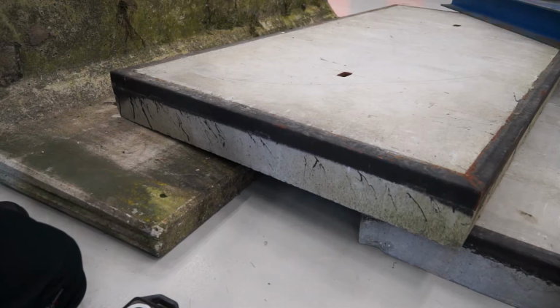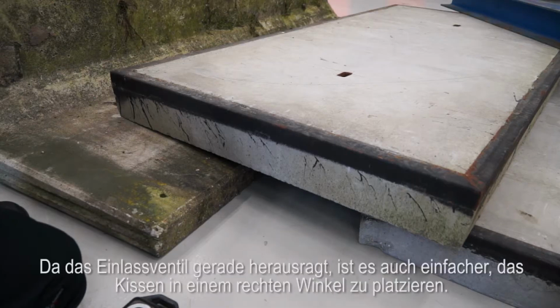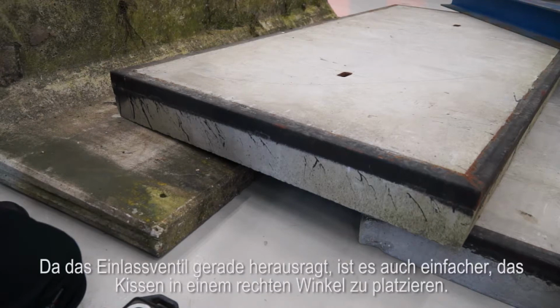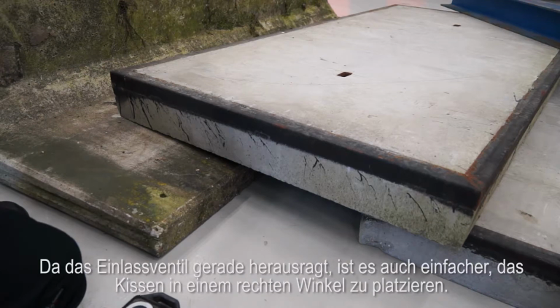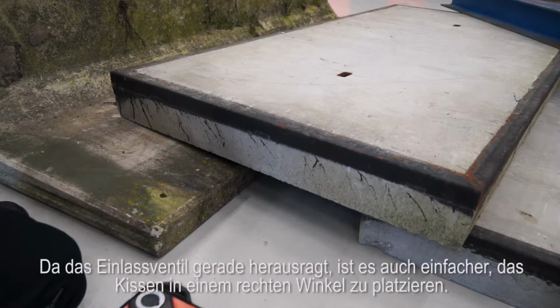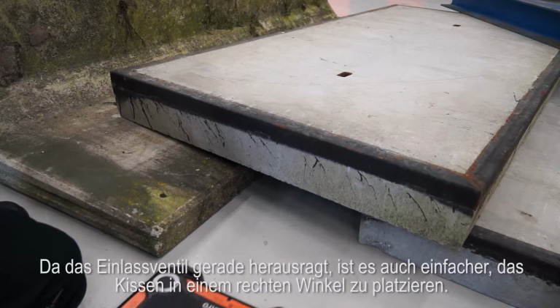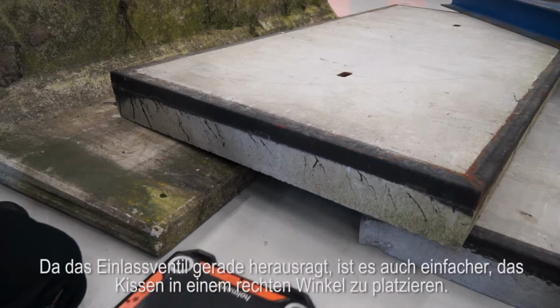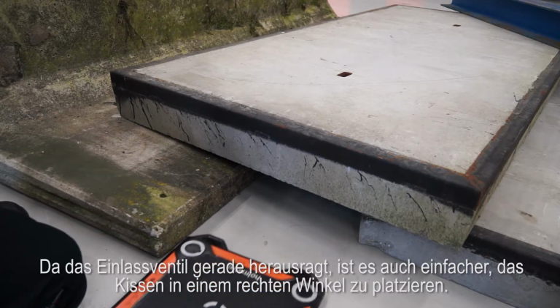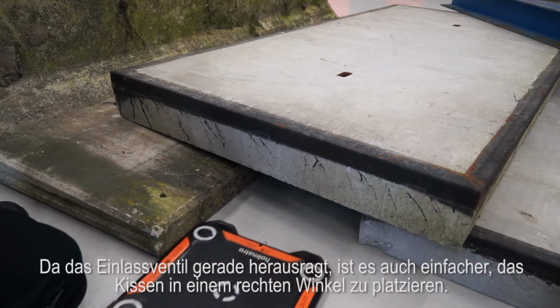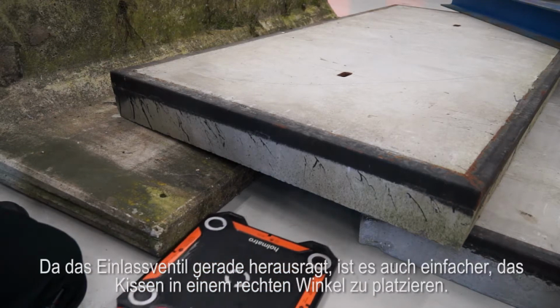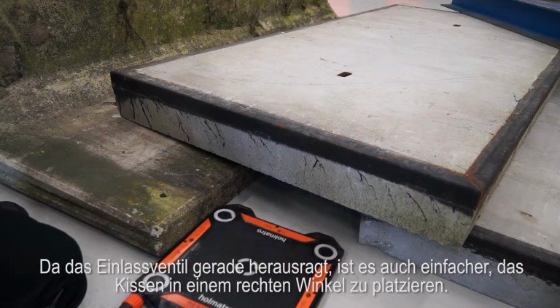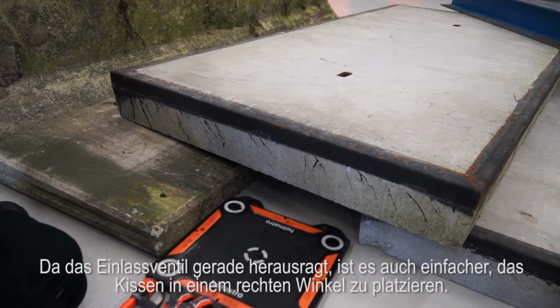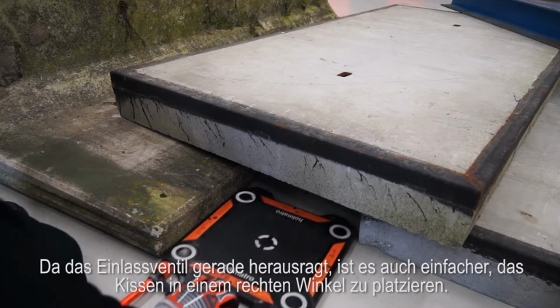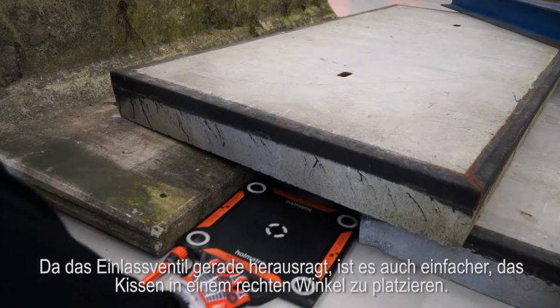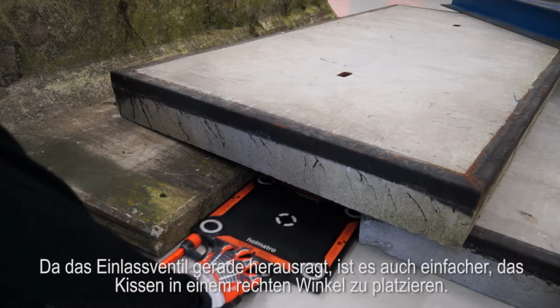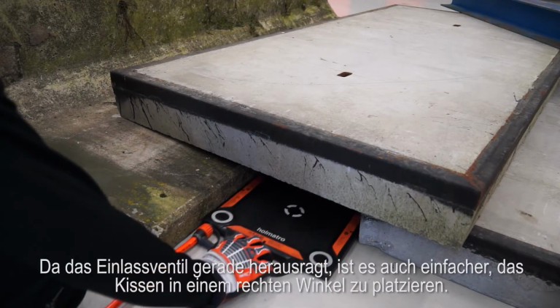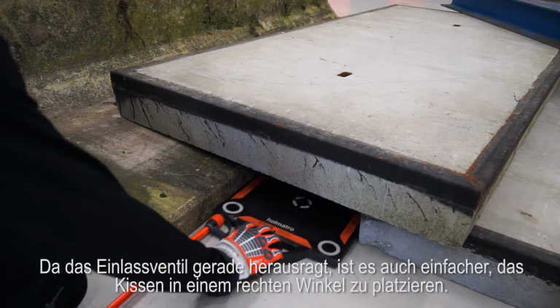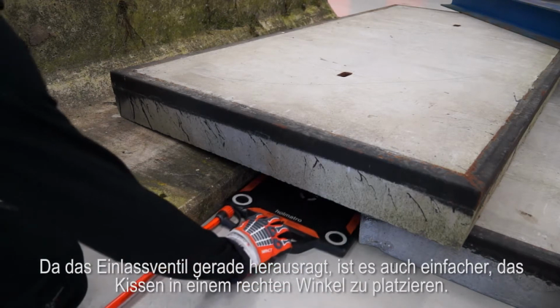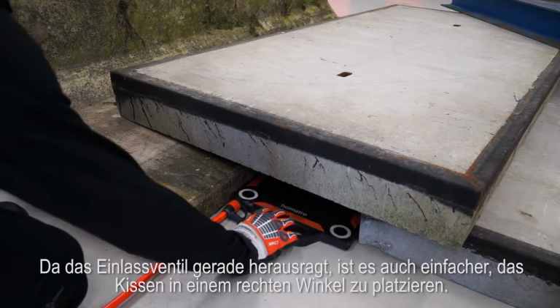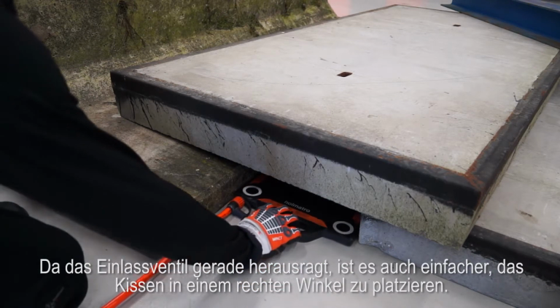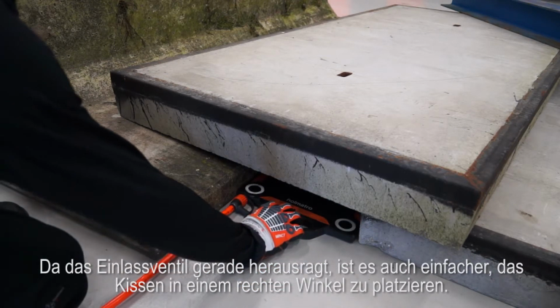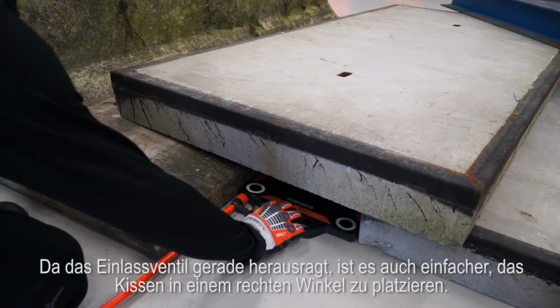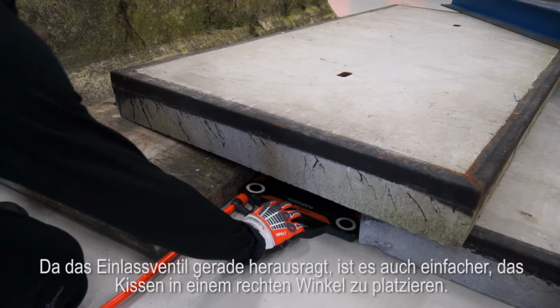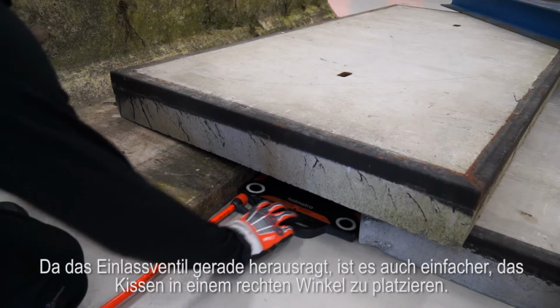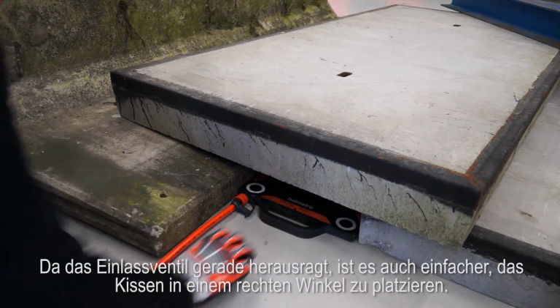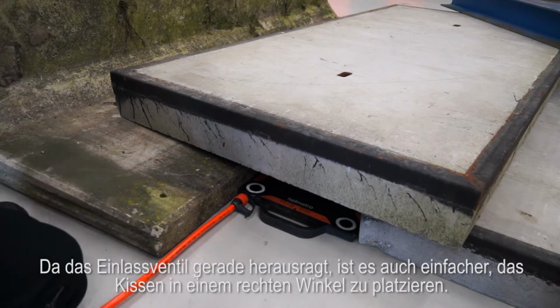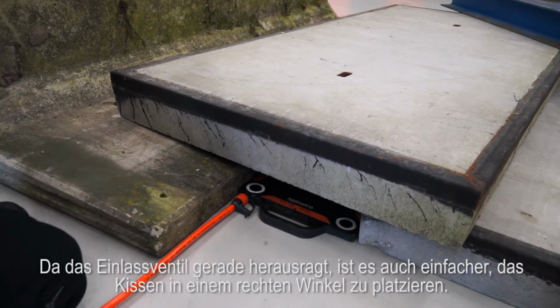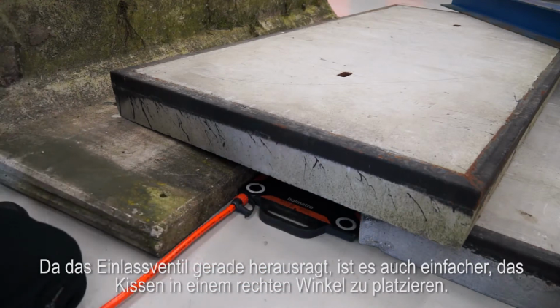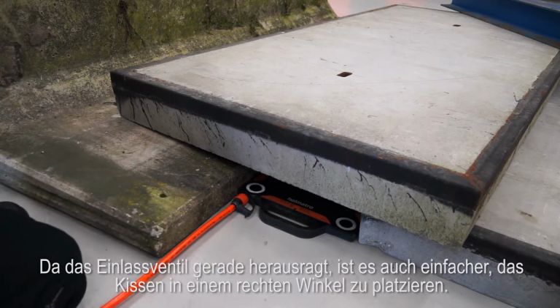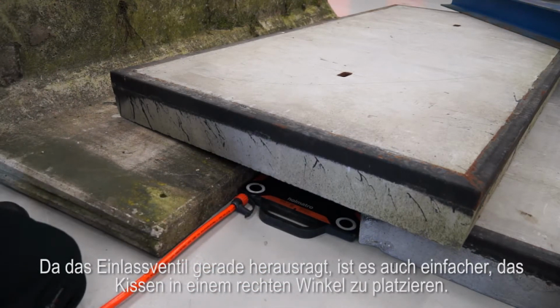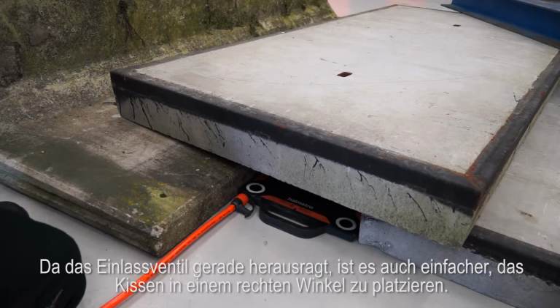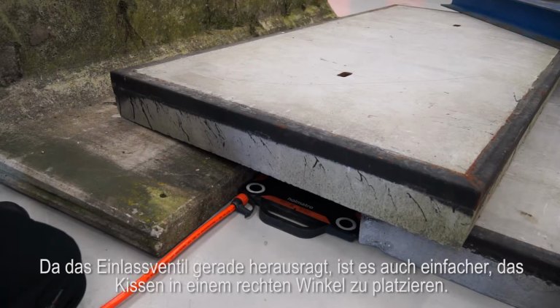With the air inlet pointing straight out, it is also easier to place the bag underneath the load at a right angle.